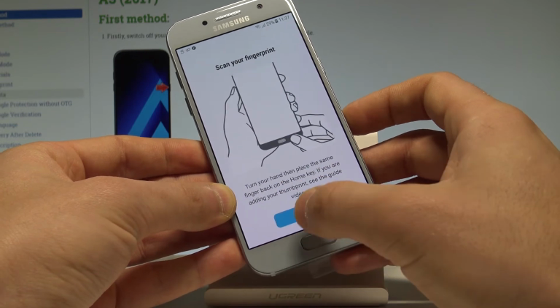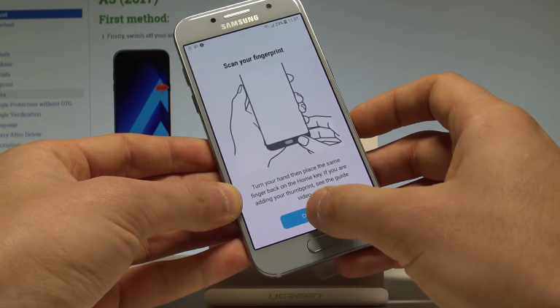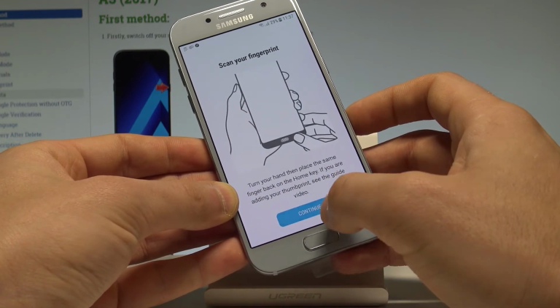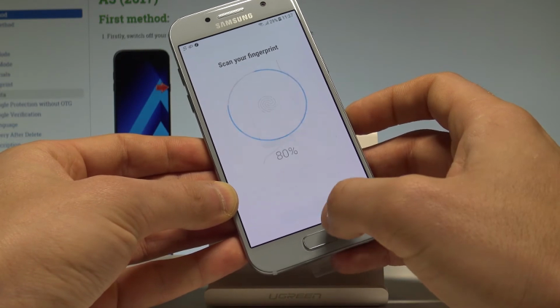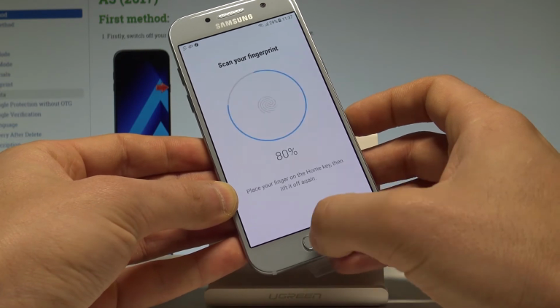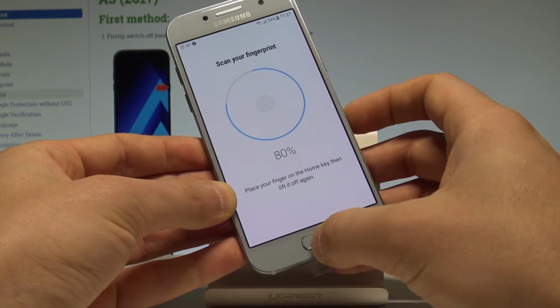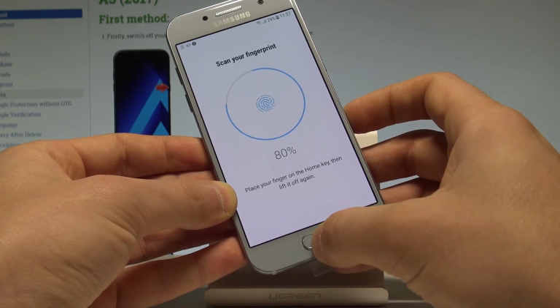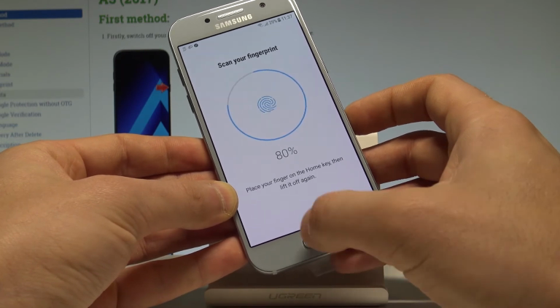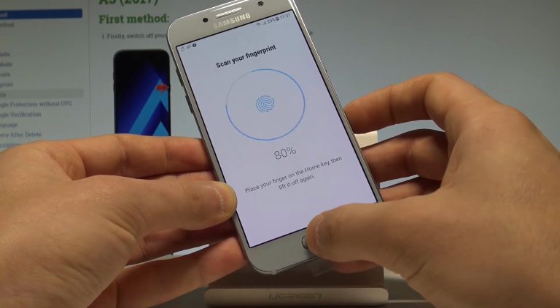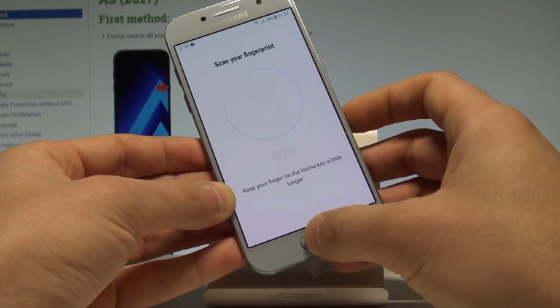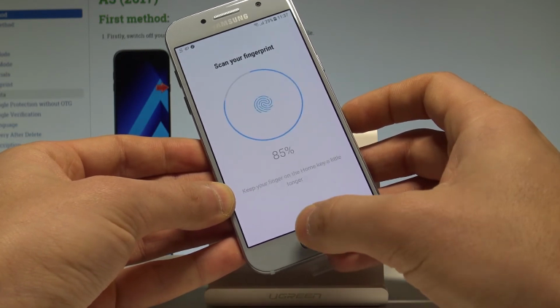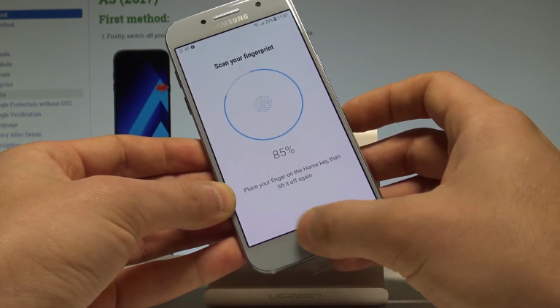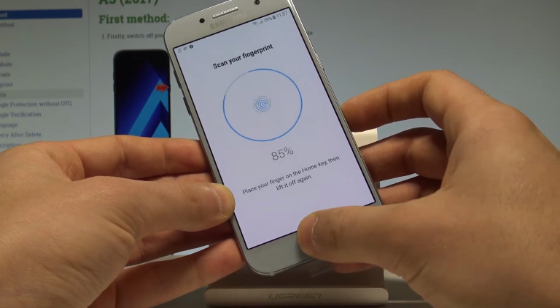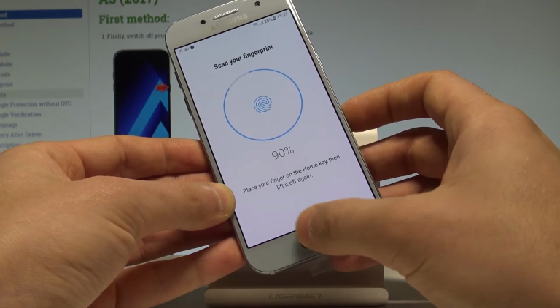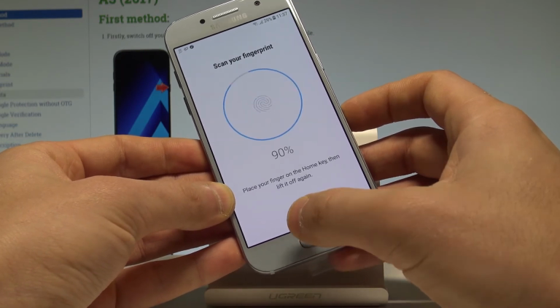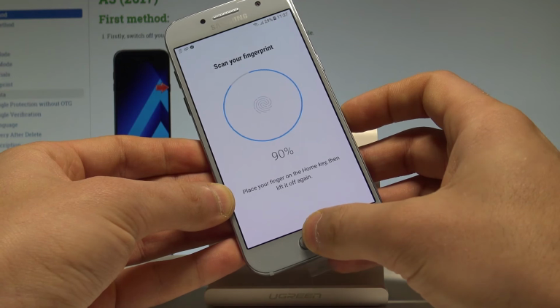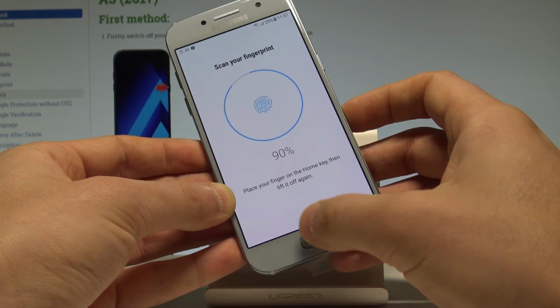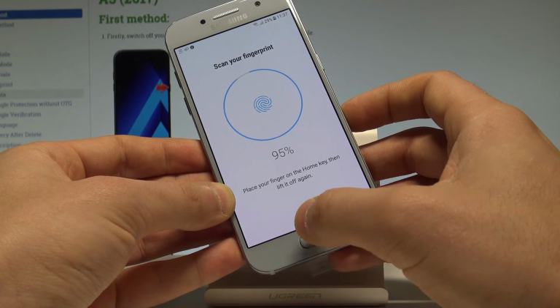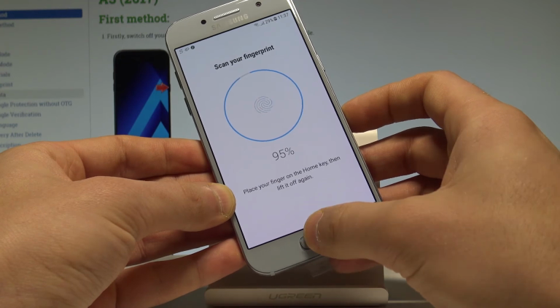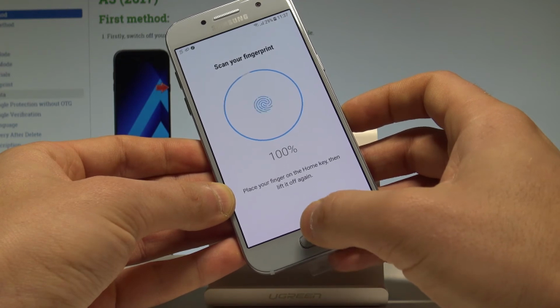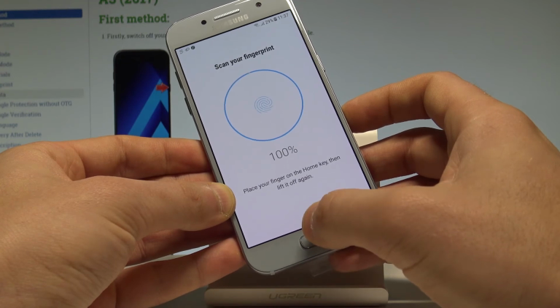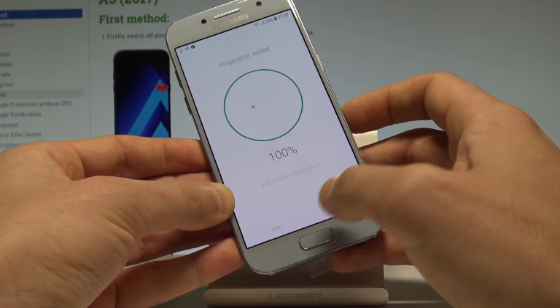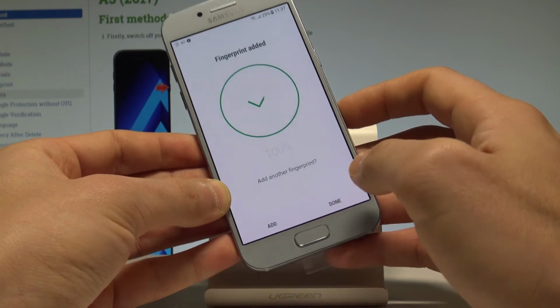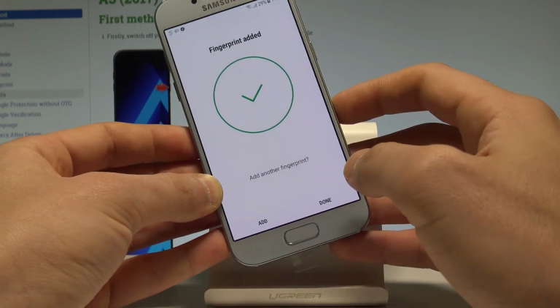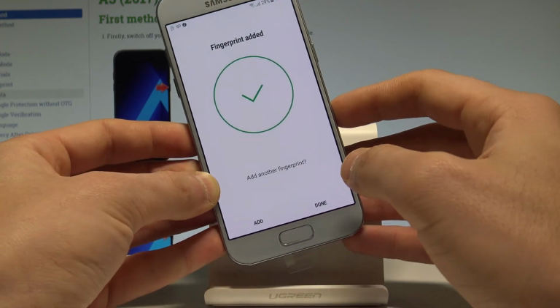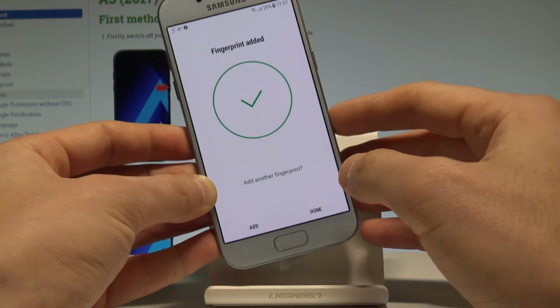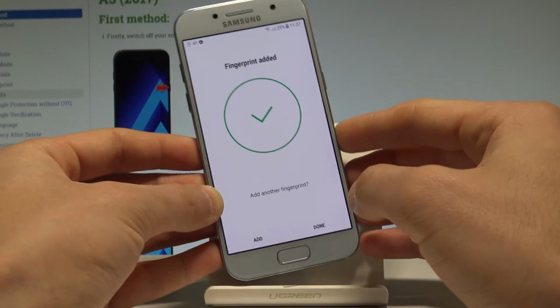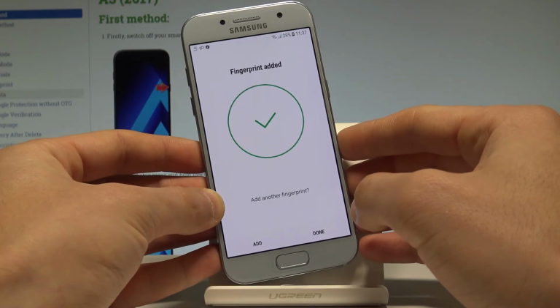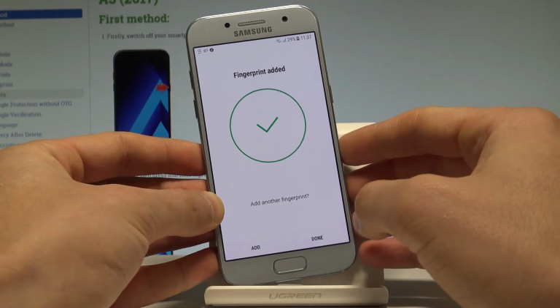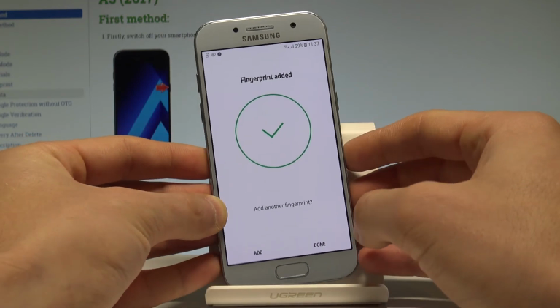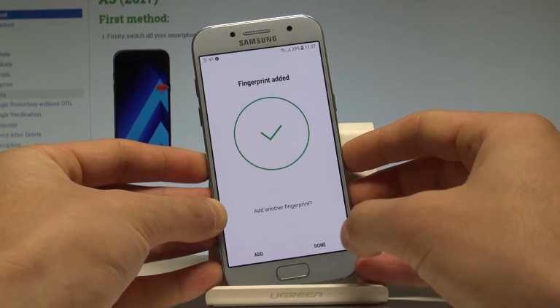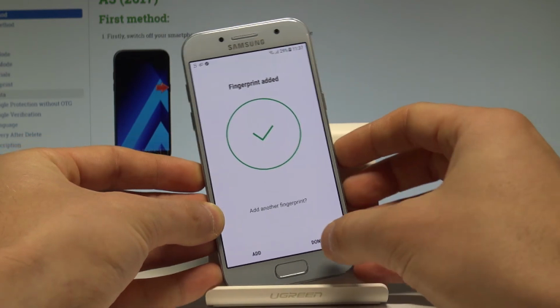Tap Continue. As you can see, the progress bar is almost done, and that's it — you have just added the fingerprint.